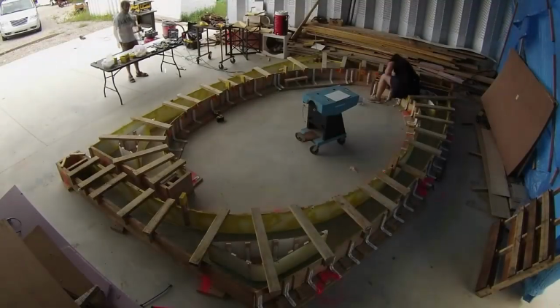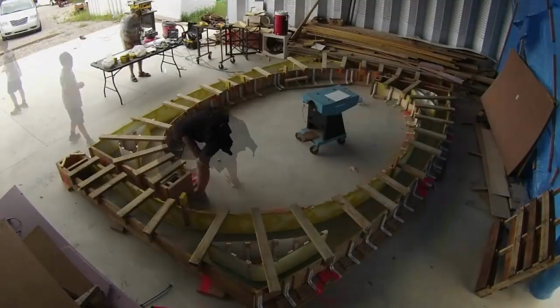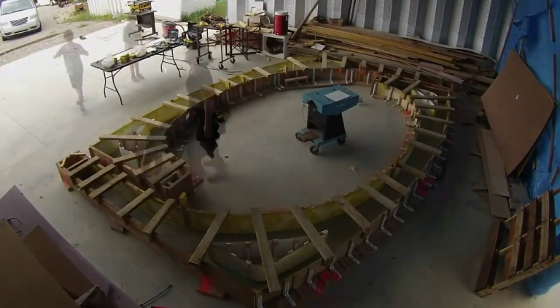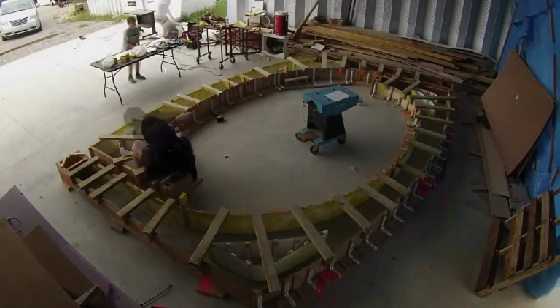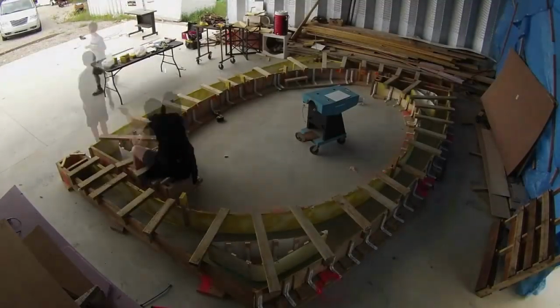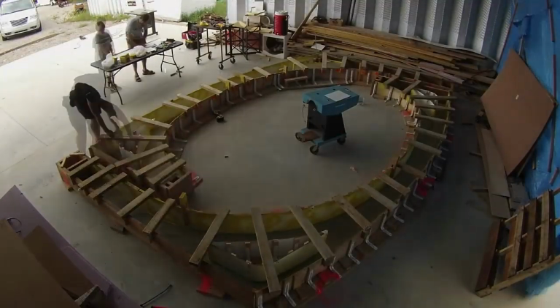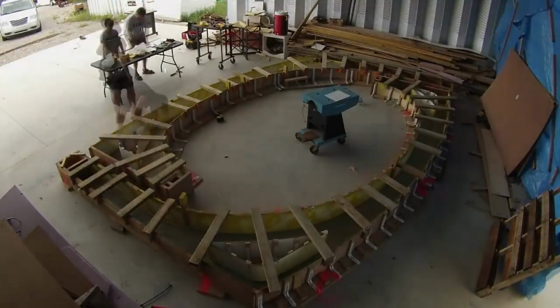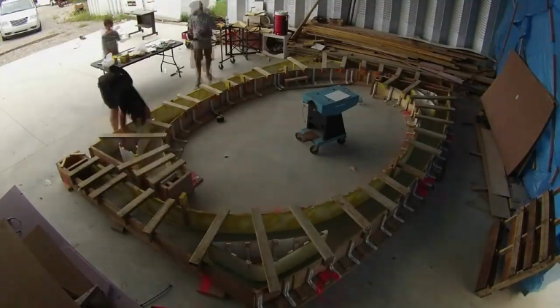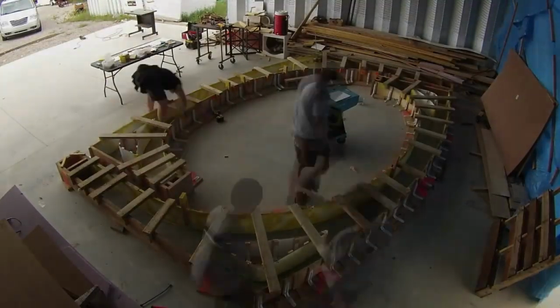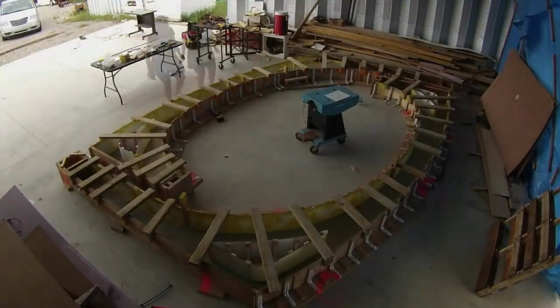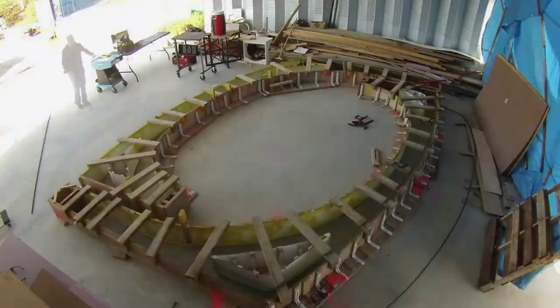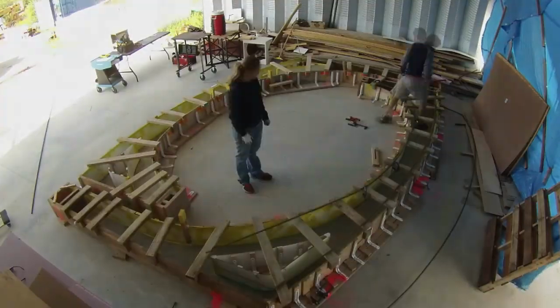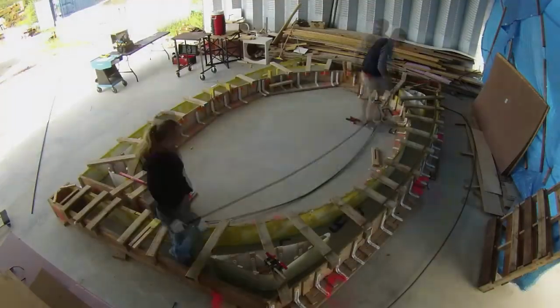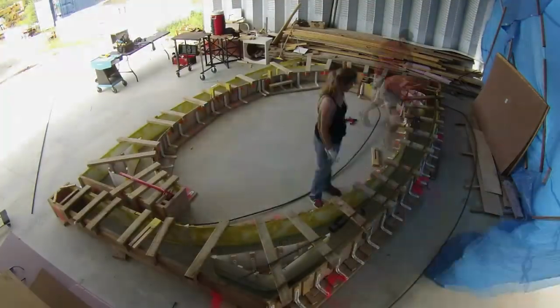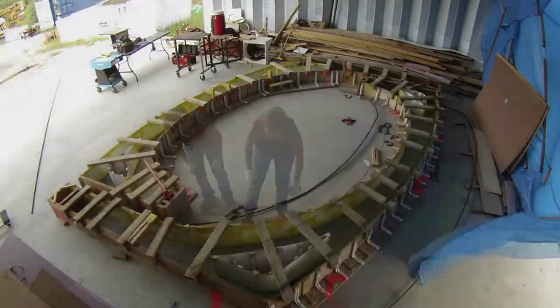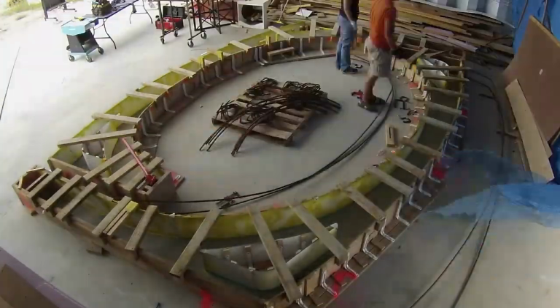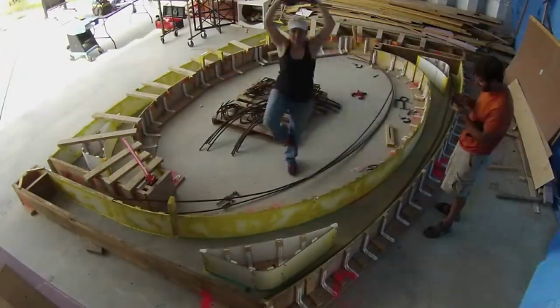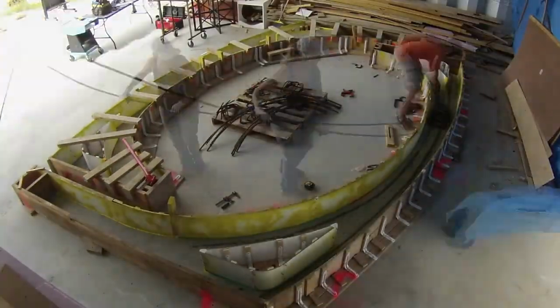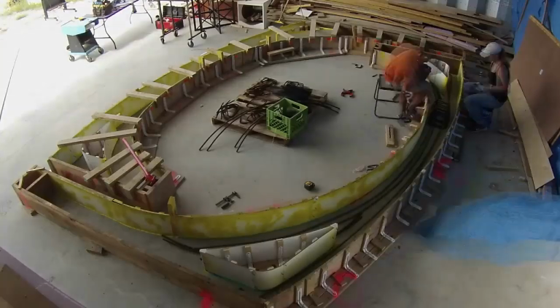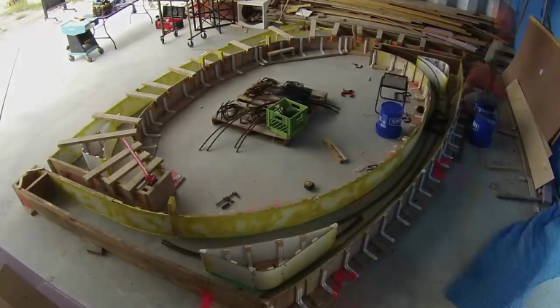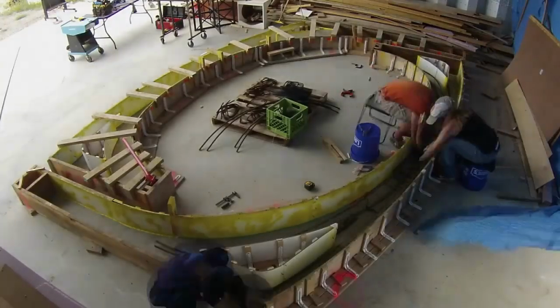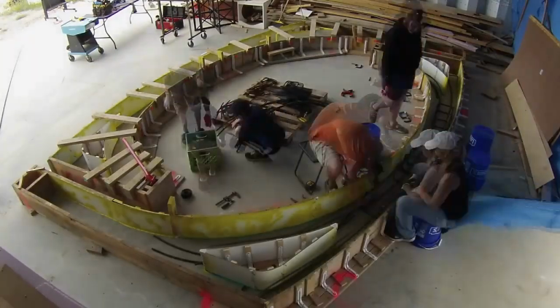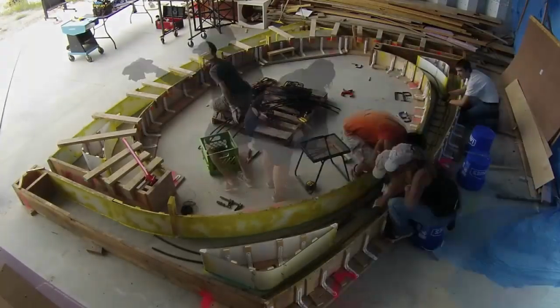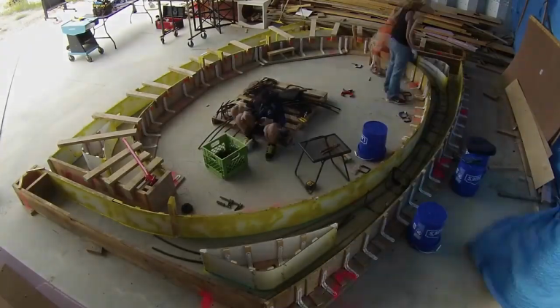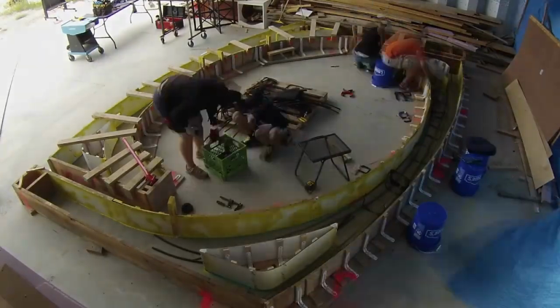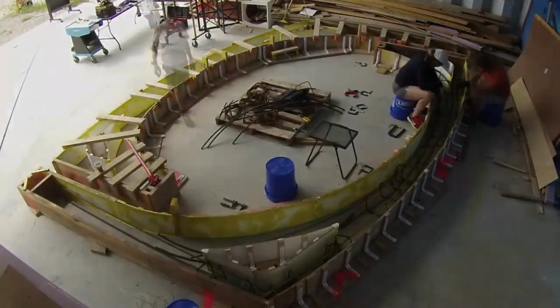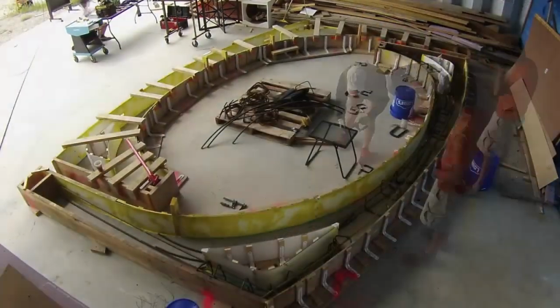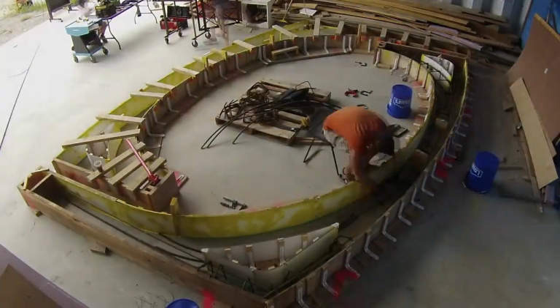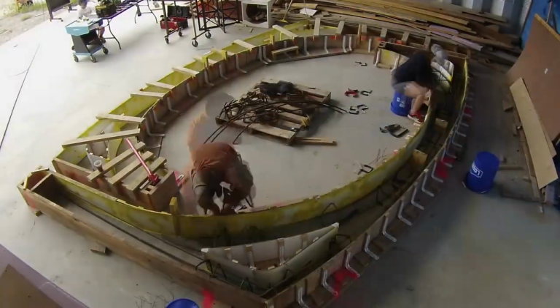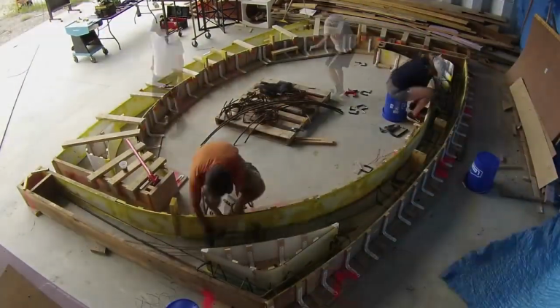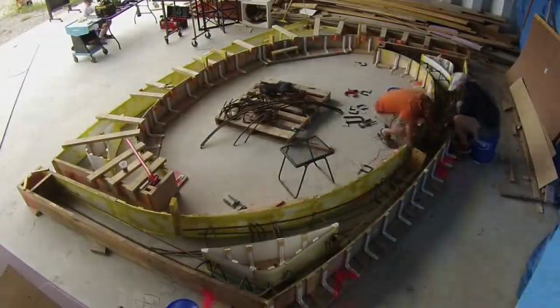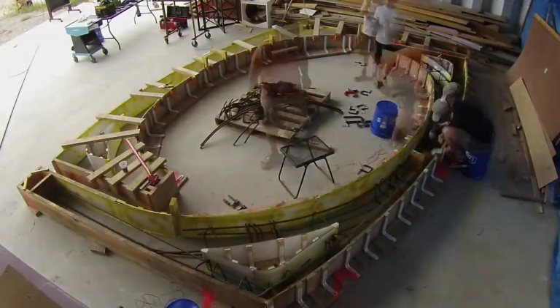And then it was time for rebar. My sister Bonnie came to help with this set. It took us all day, and the kids helped by snipping lengths of tie wire for us.